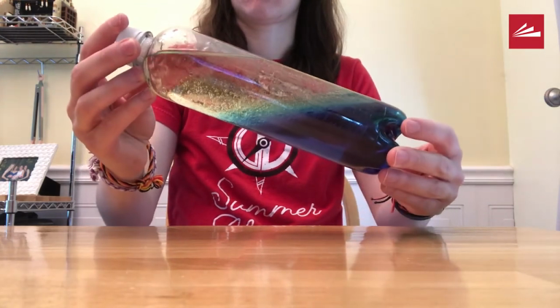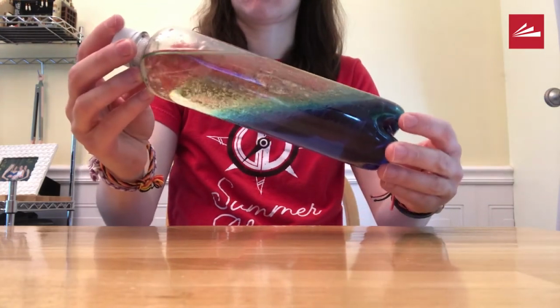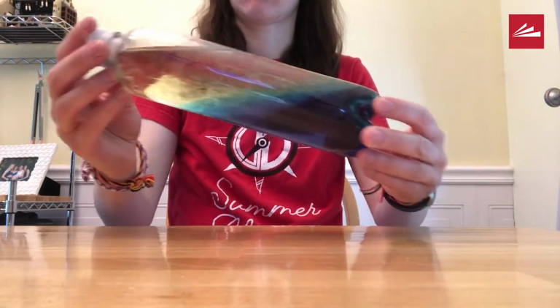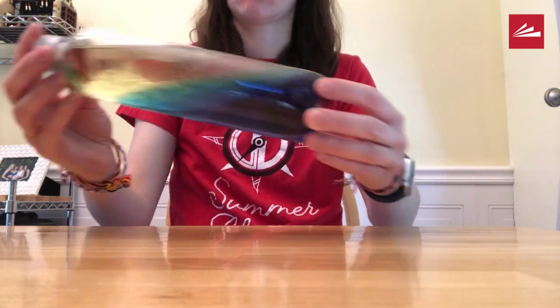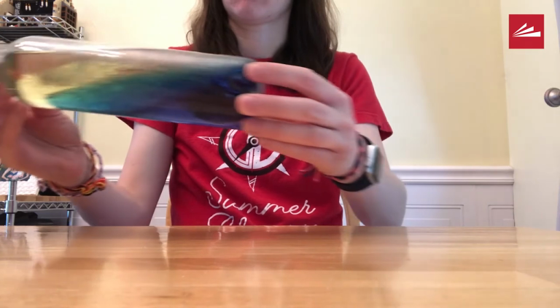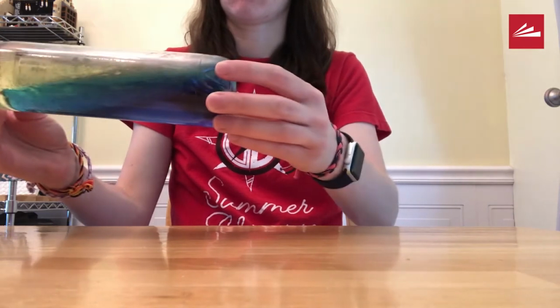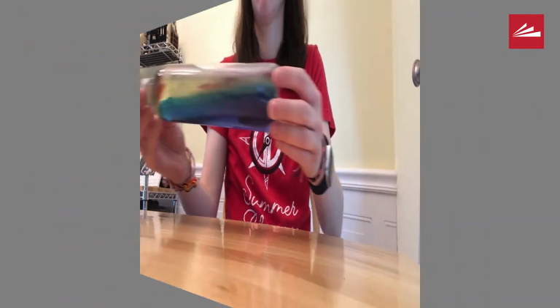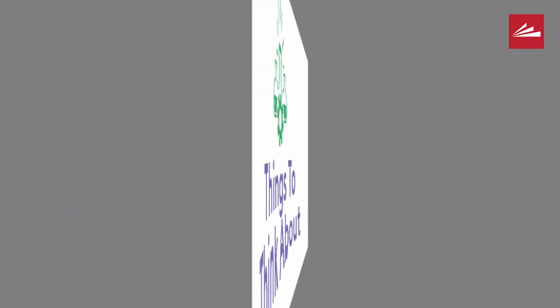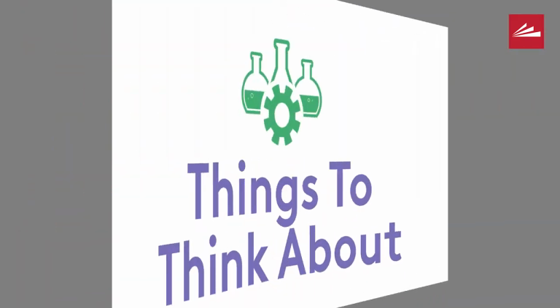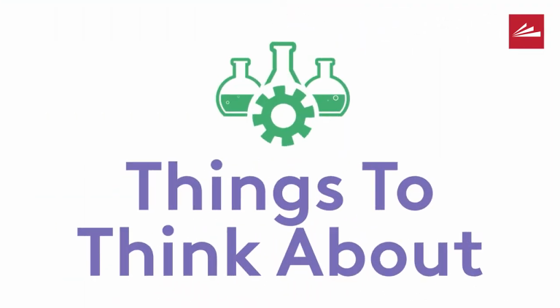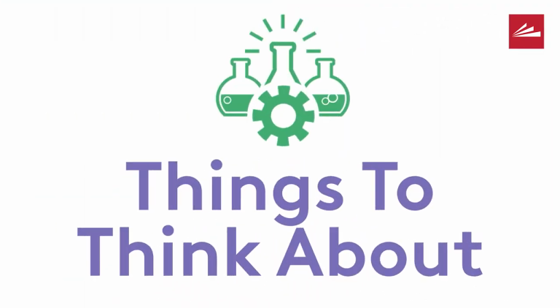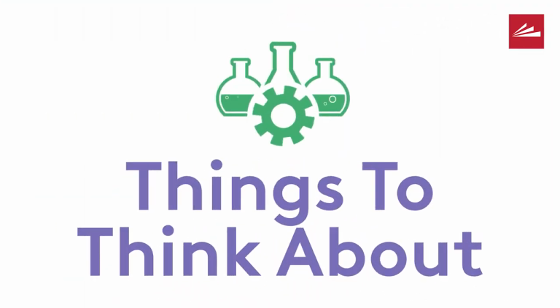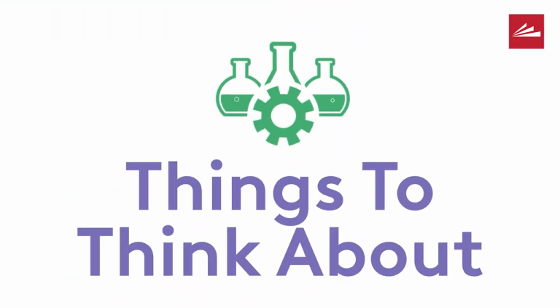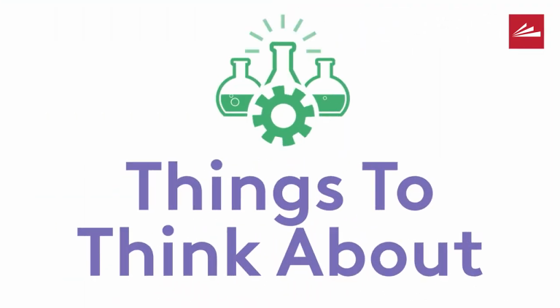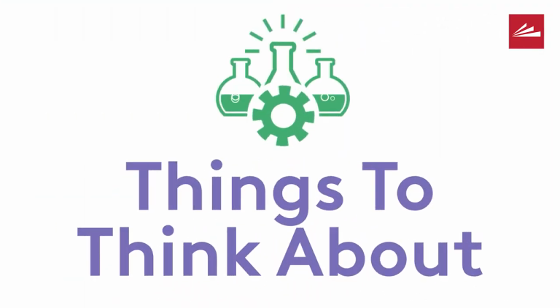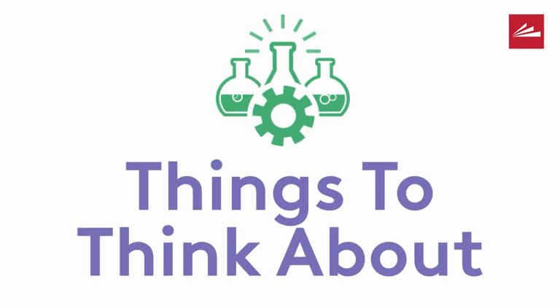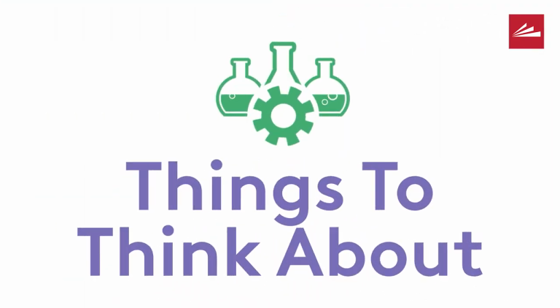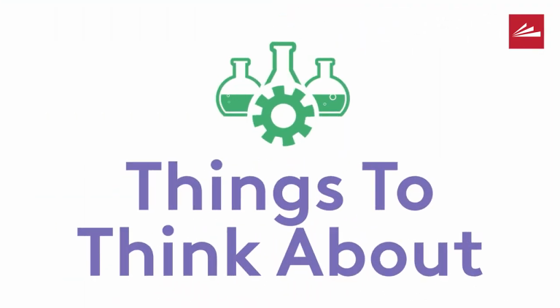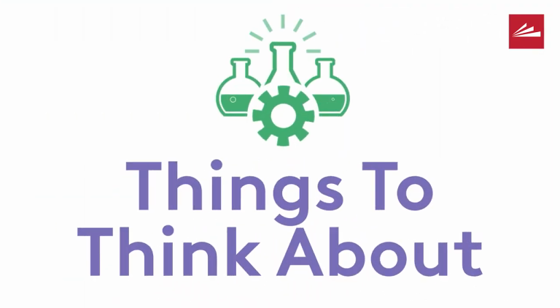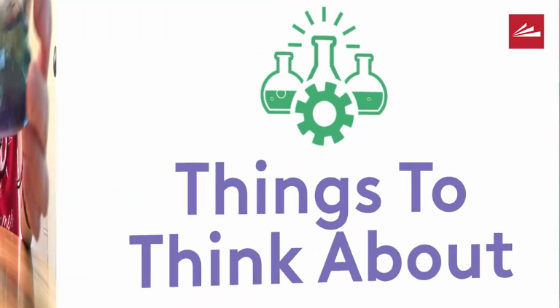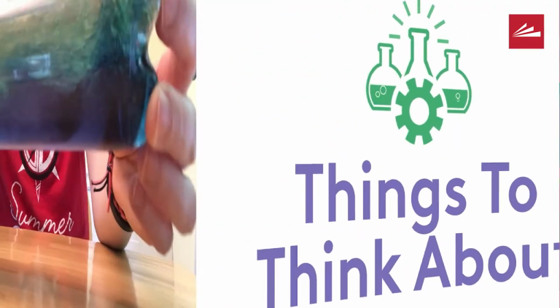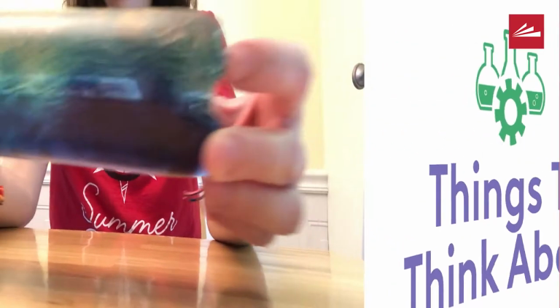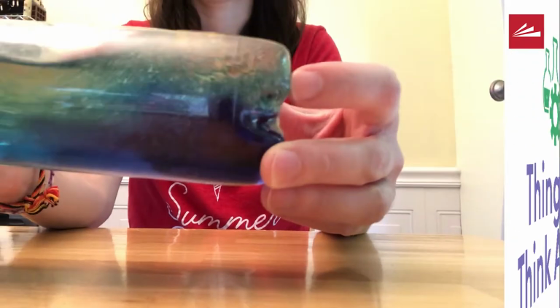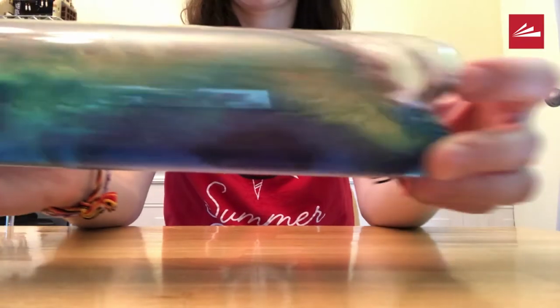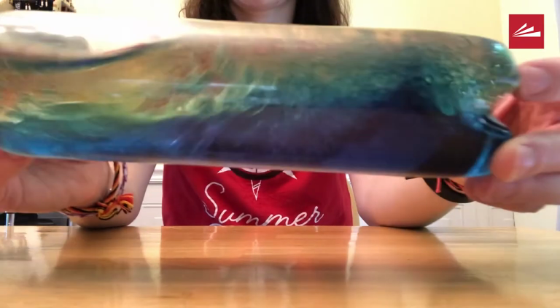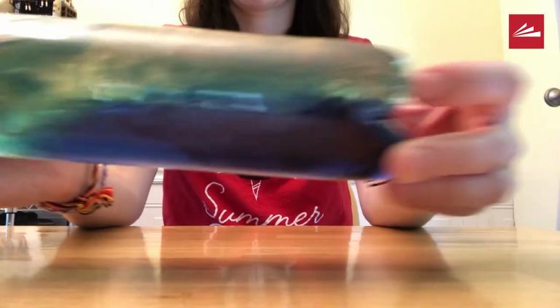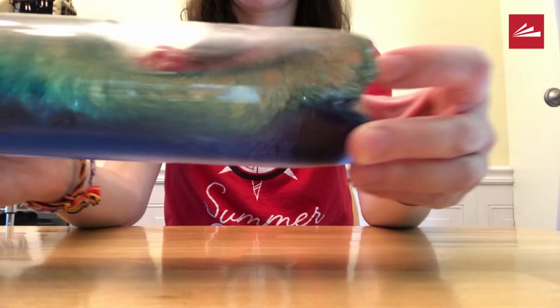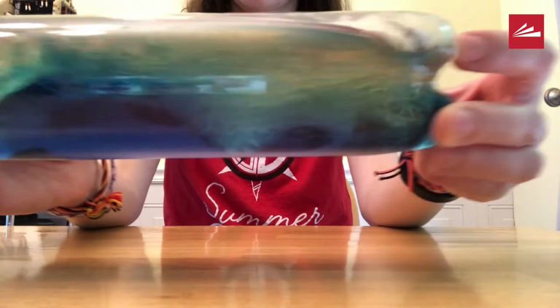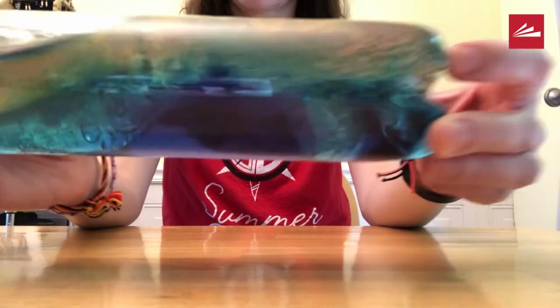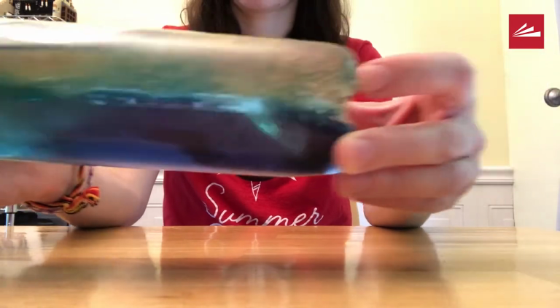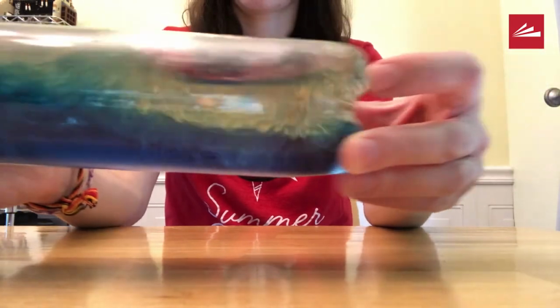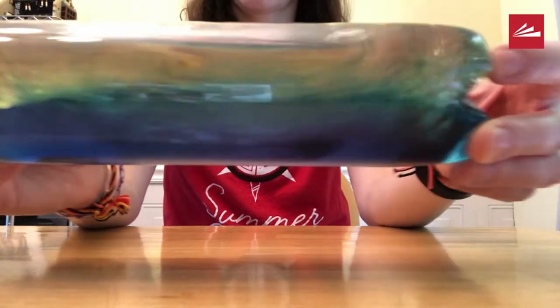Now you get to play with your bottle. What happens when you shake it side to side? Does it look like waves?